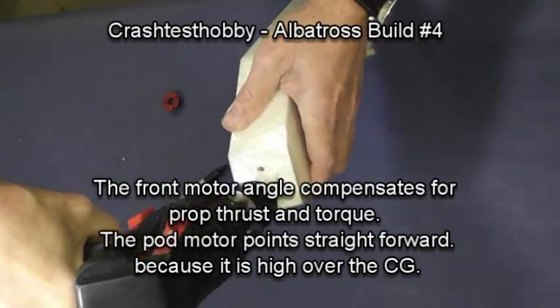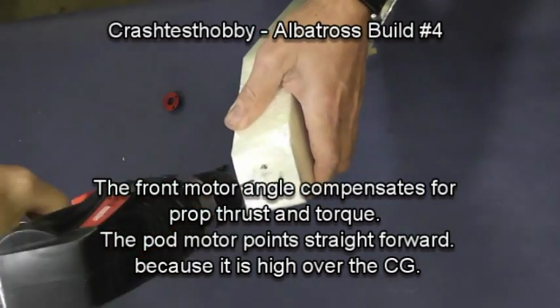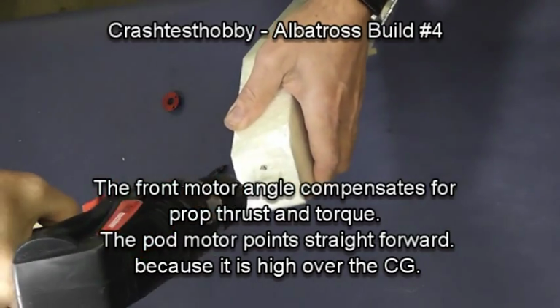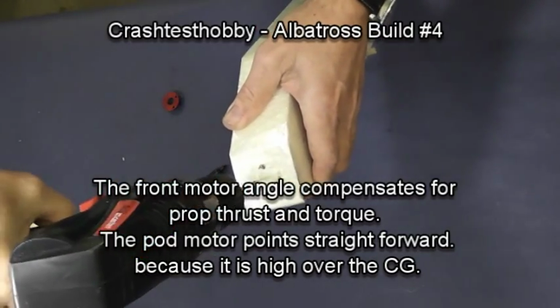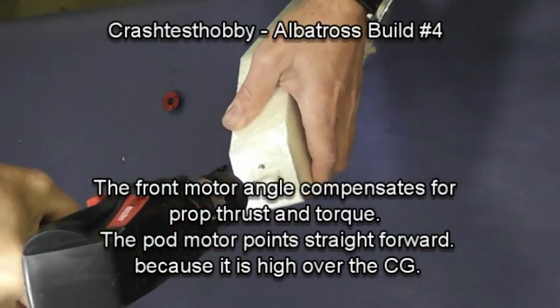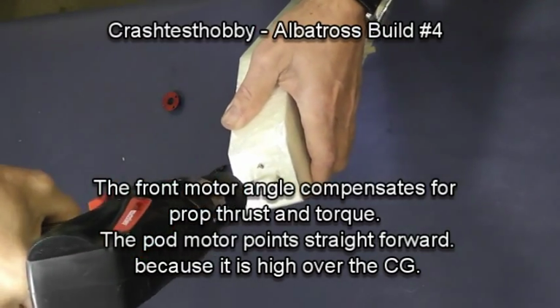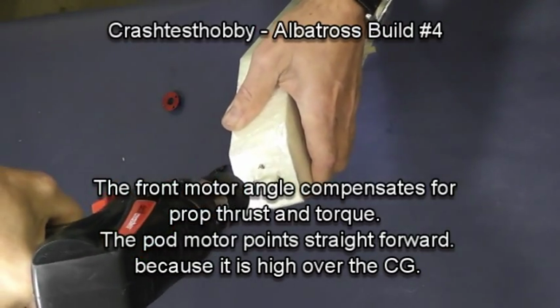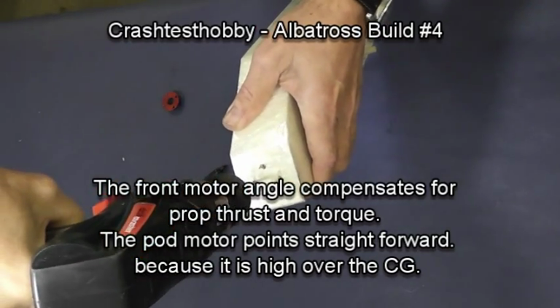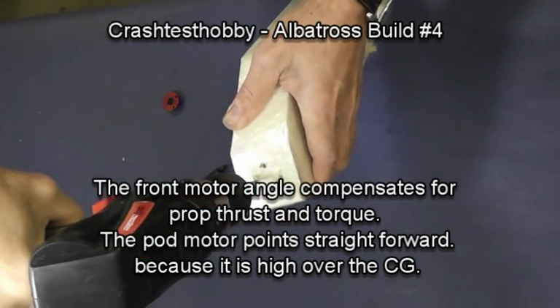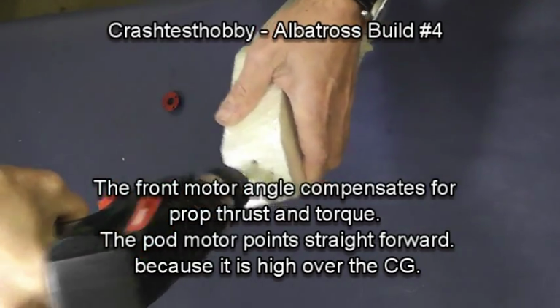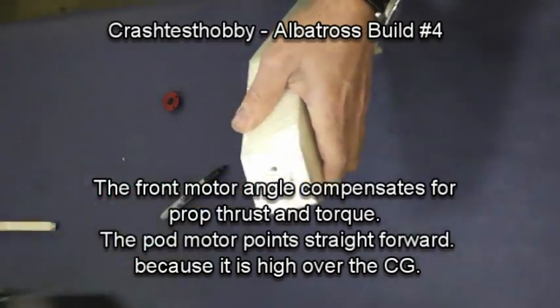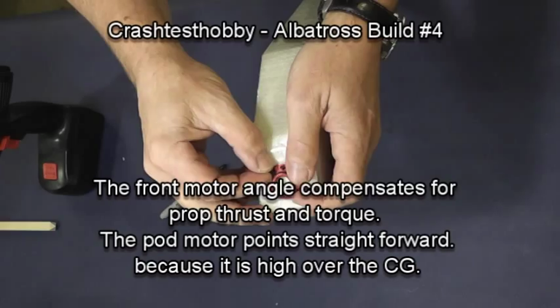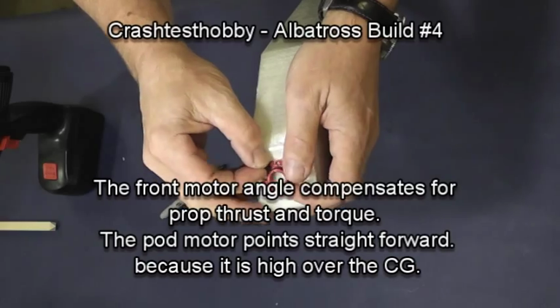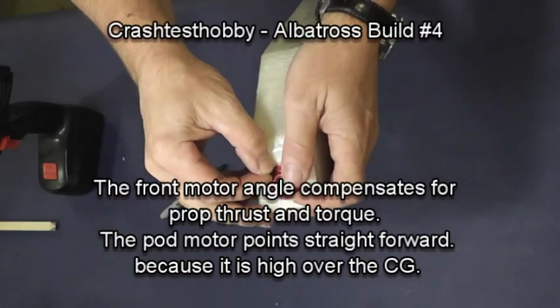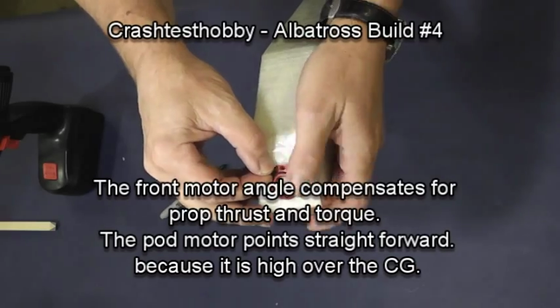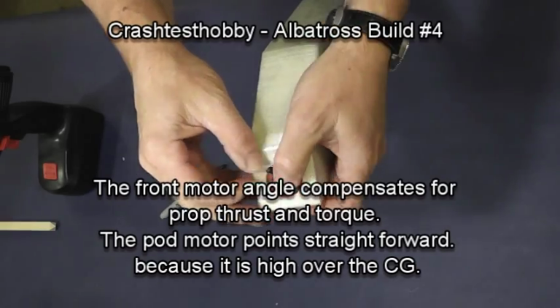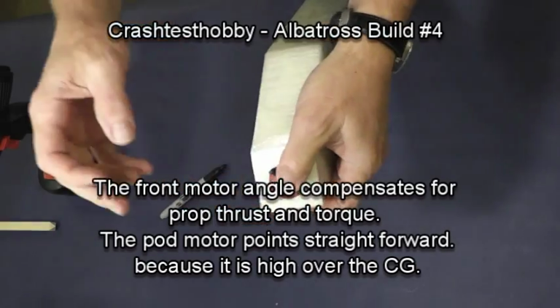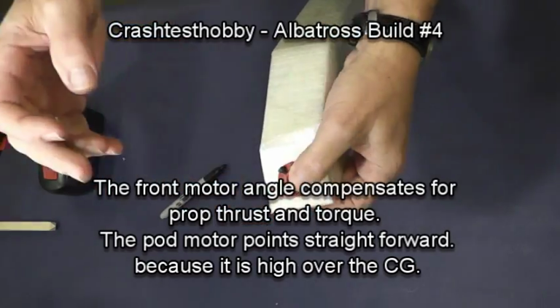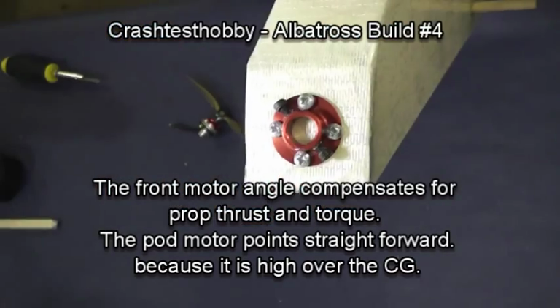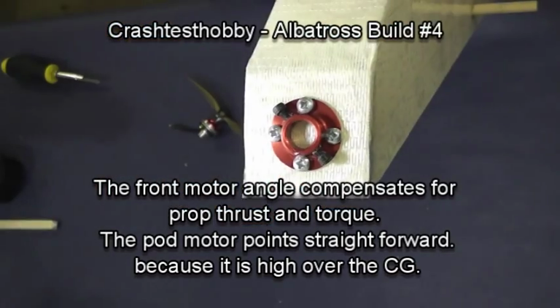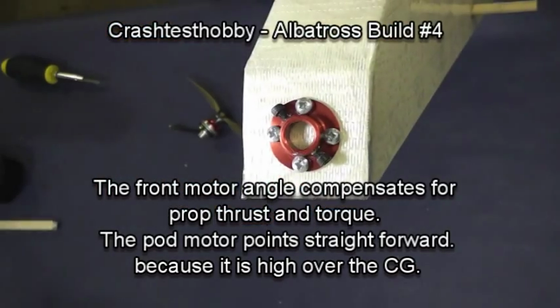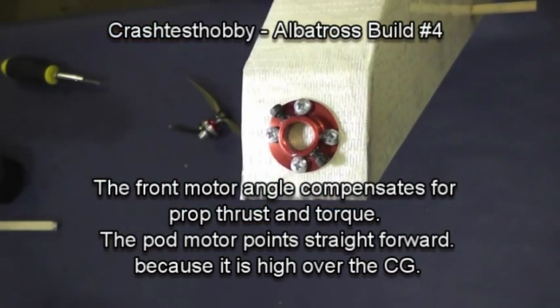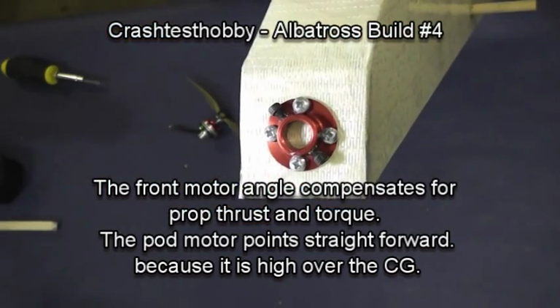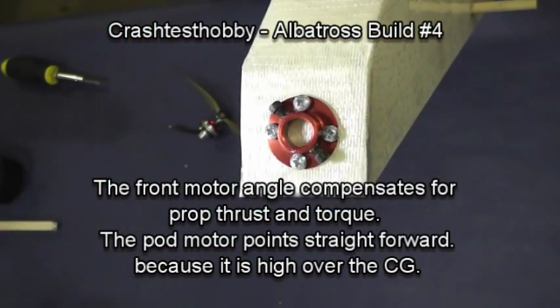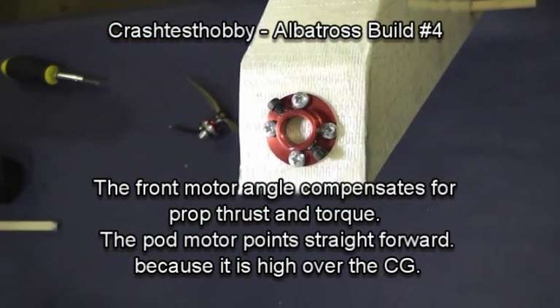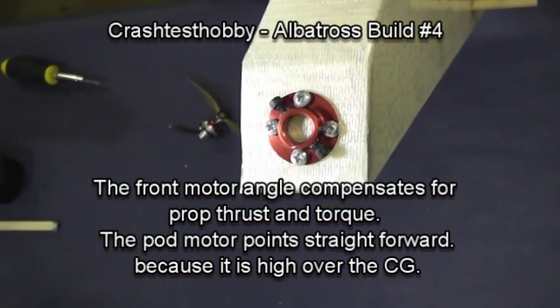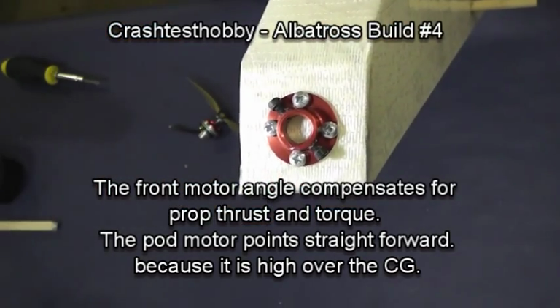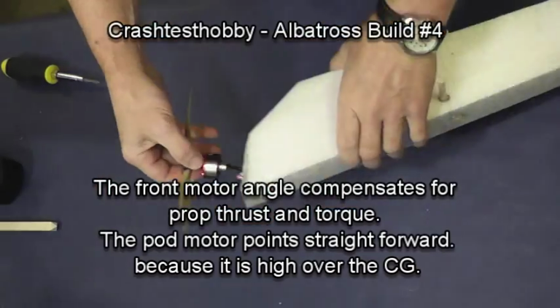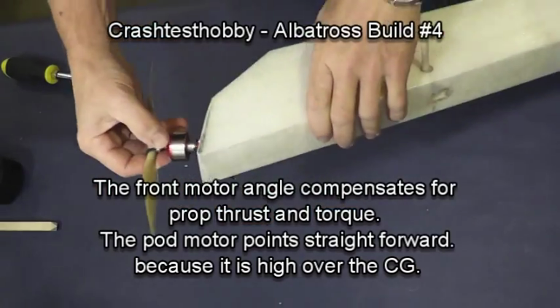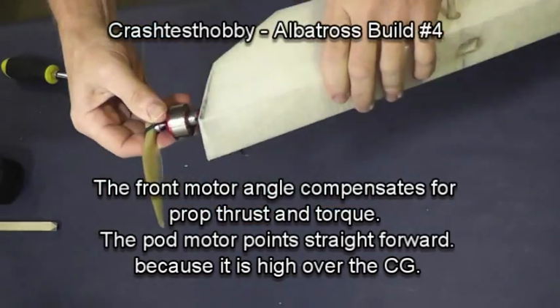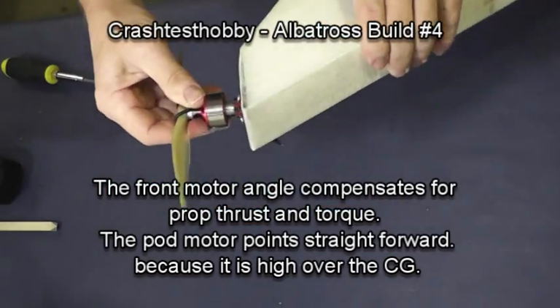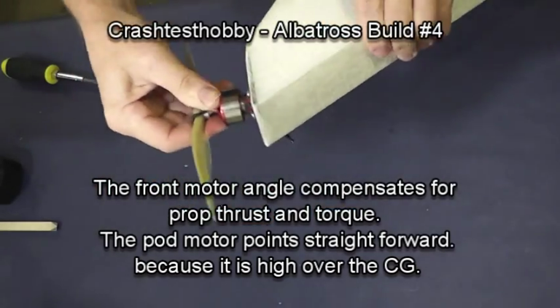On the nose, the motor is tipped down and to the right to compensate for the lift of the wing.